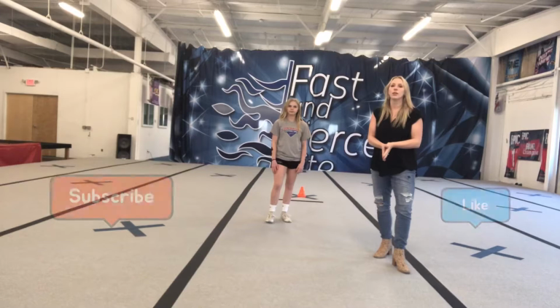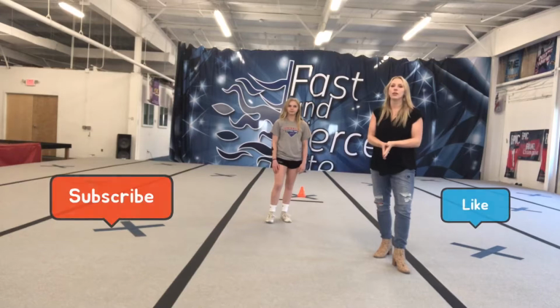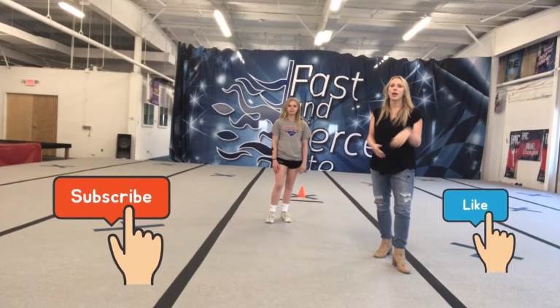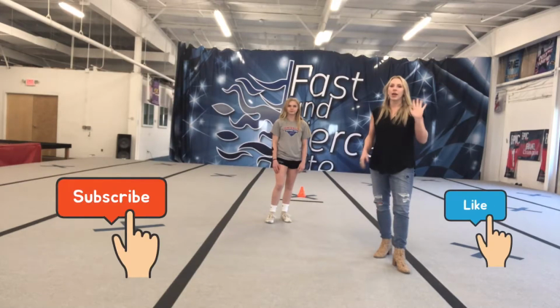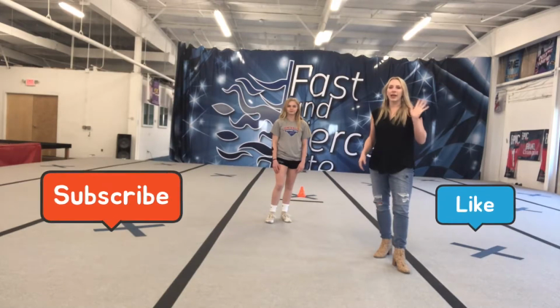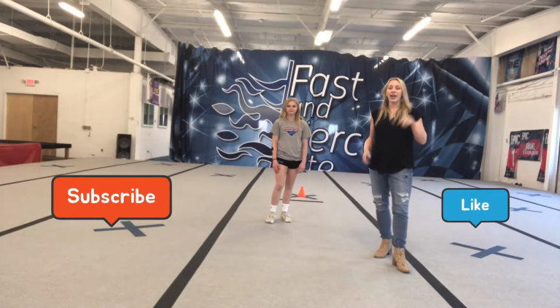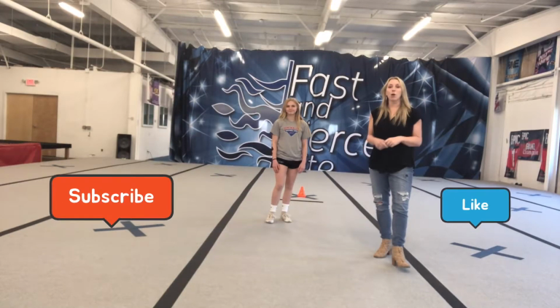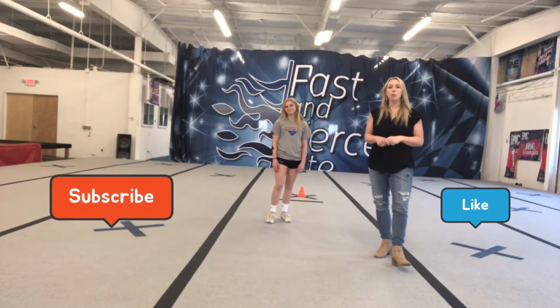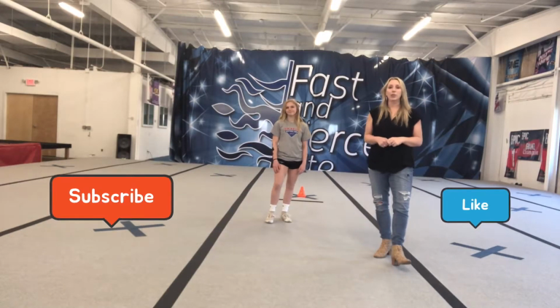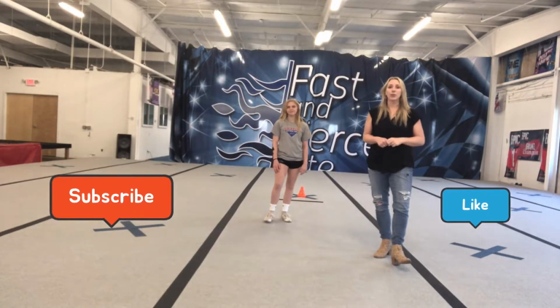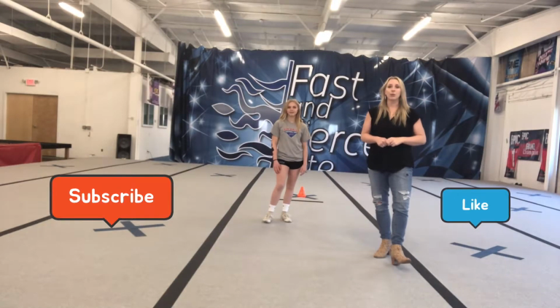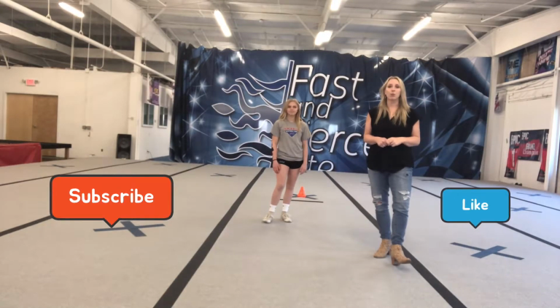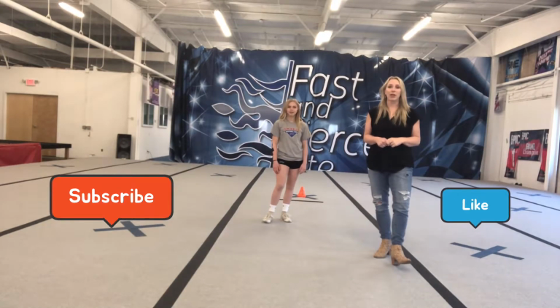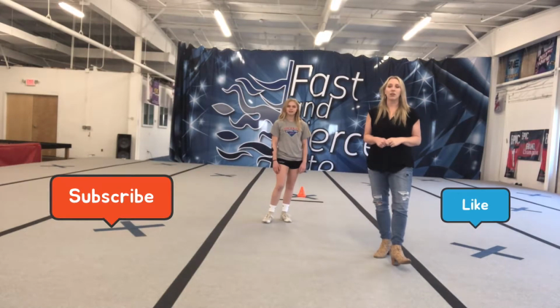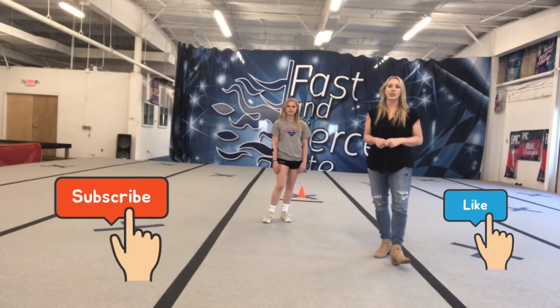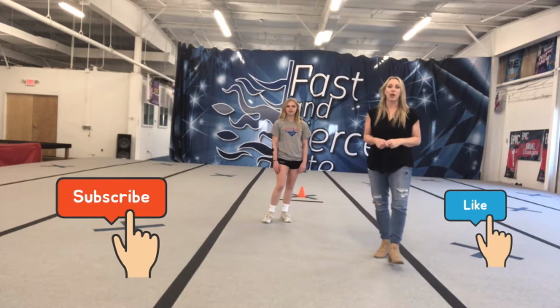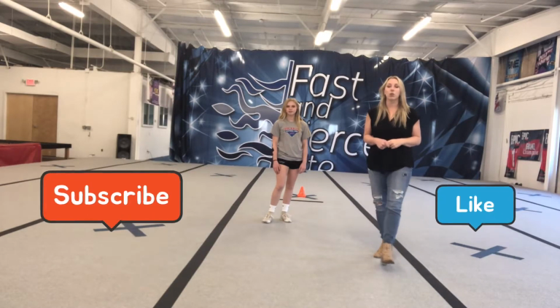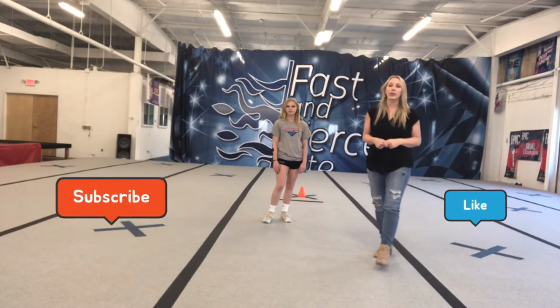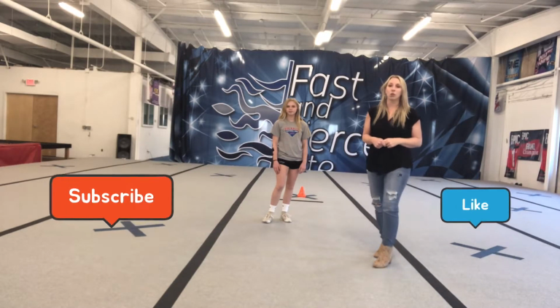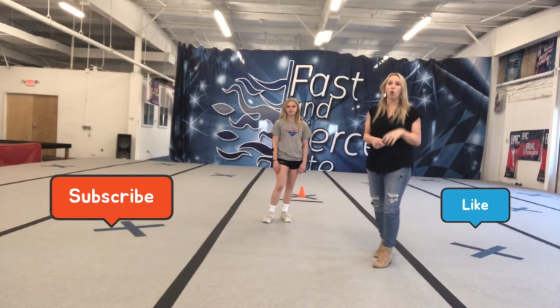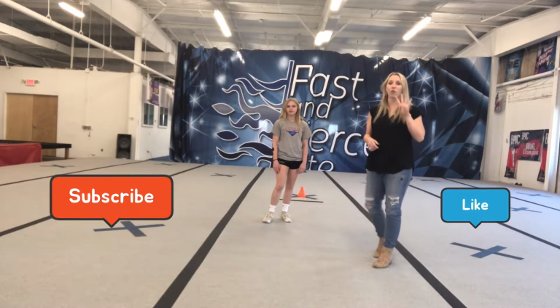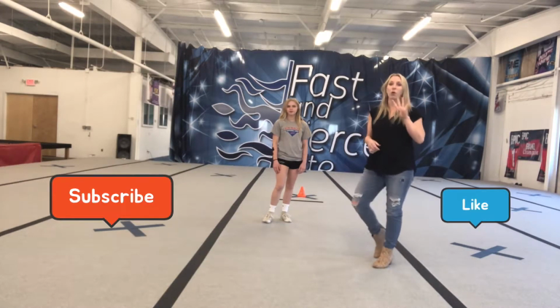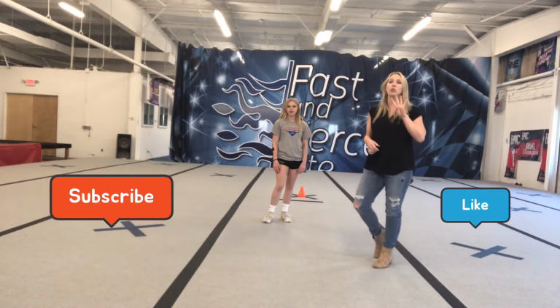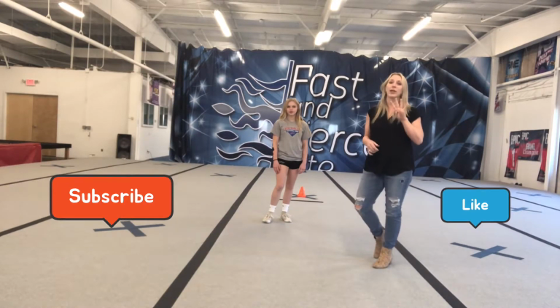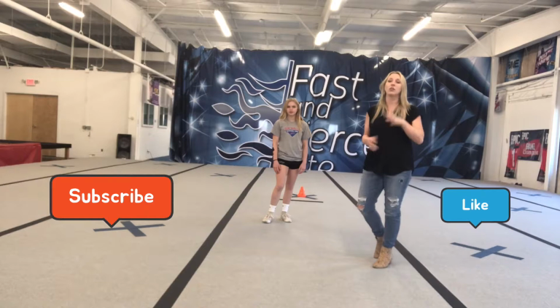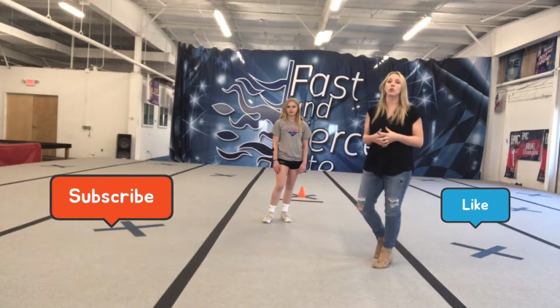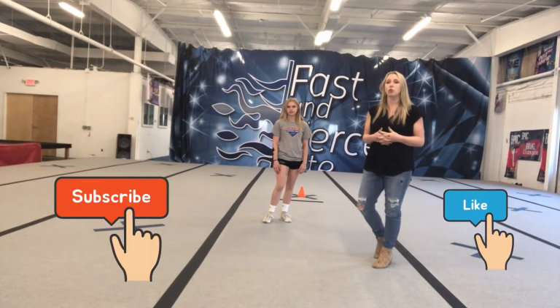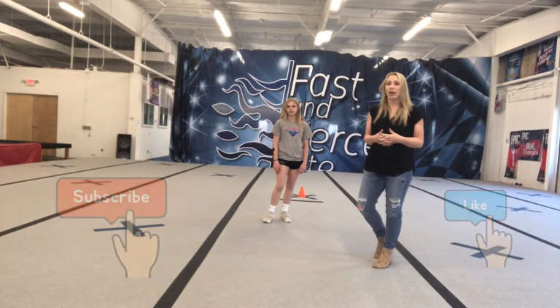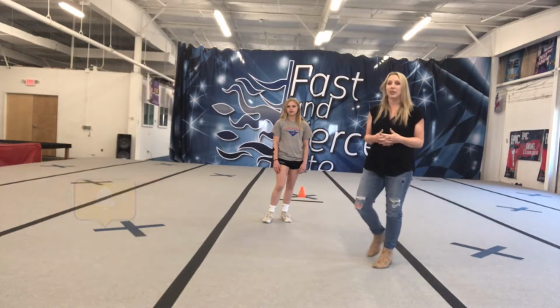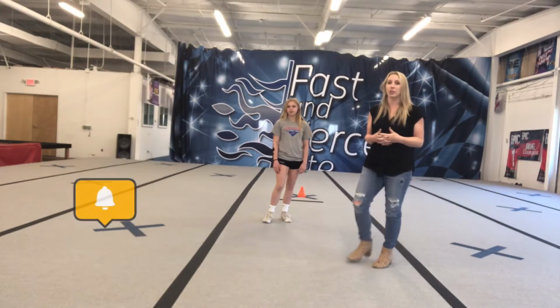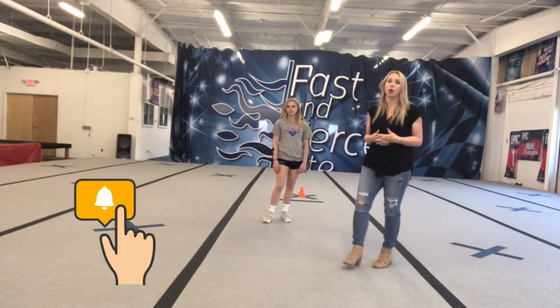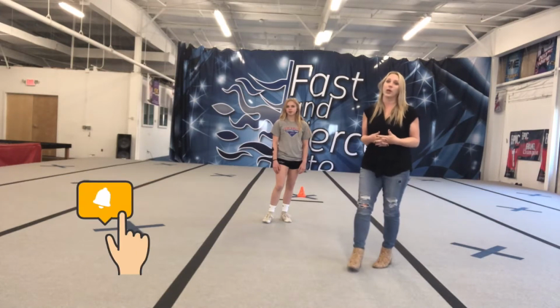Hi guys, welcome back to our YouTube channel. Today we're going to go over four drills to strengthen your toe touch.